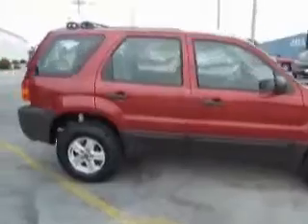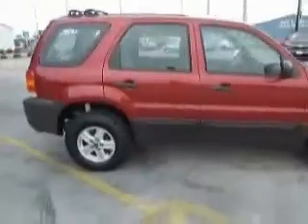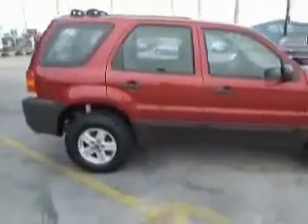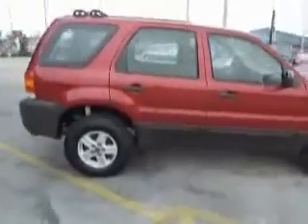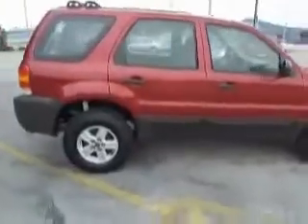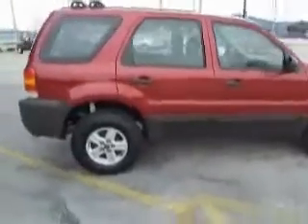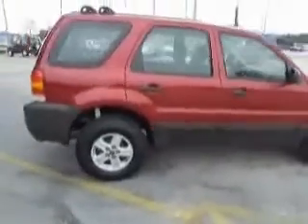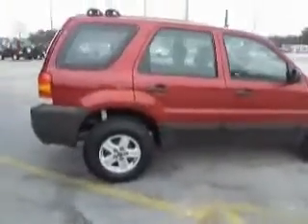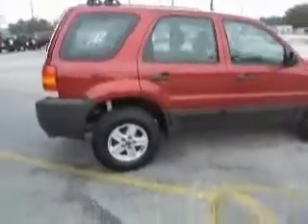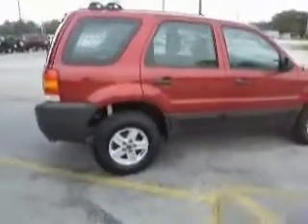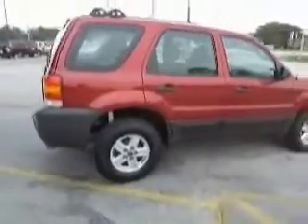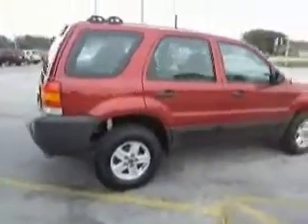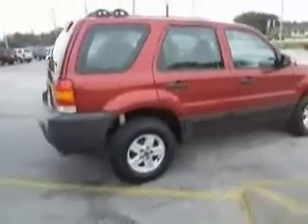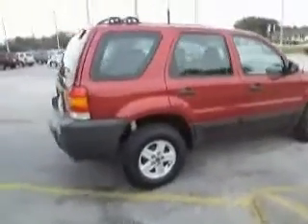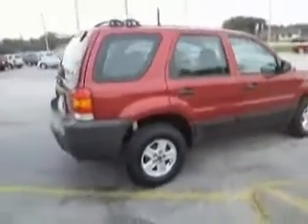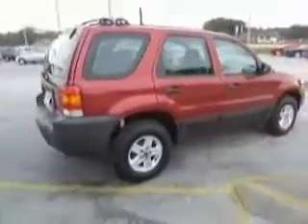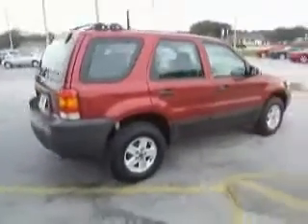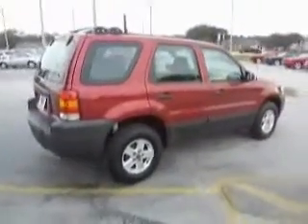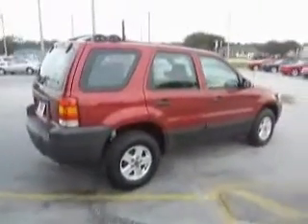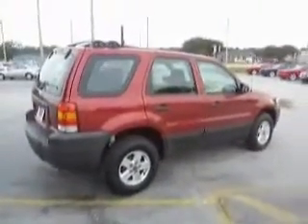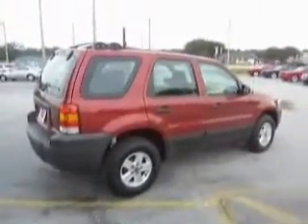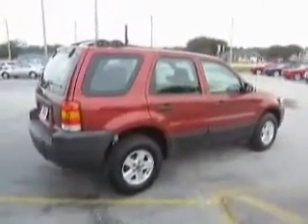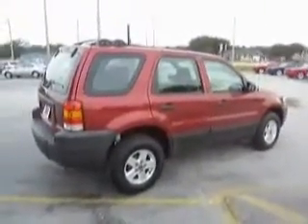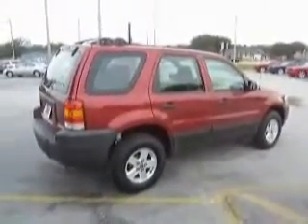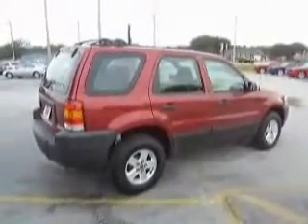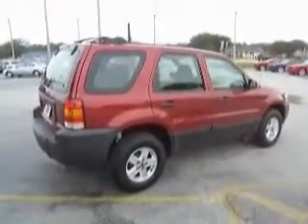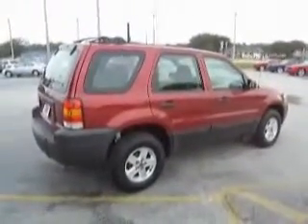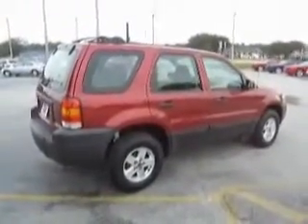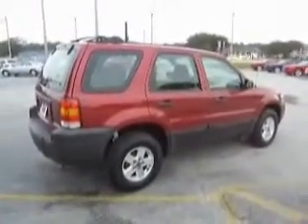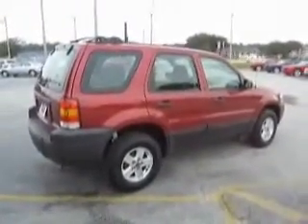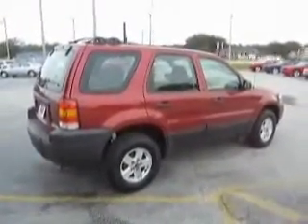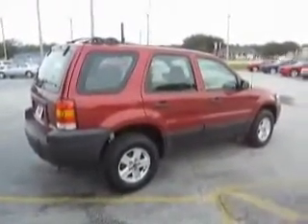The previous owner just needed a truck, so they traded in this Escape, and here we are.